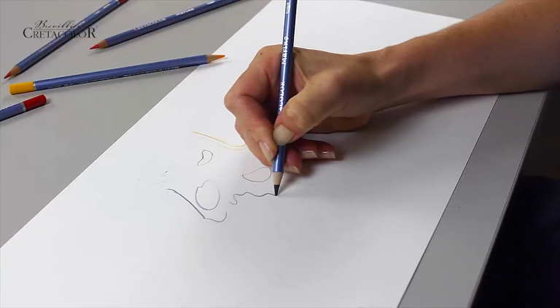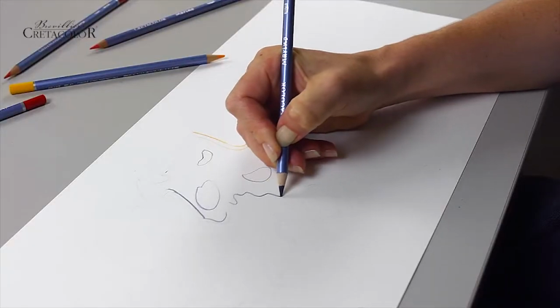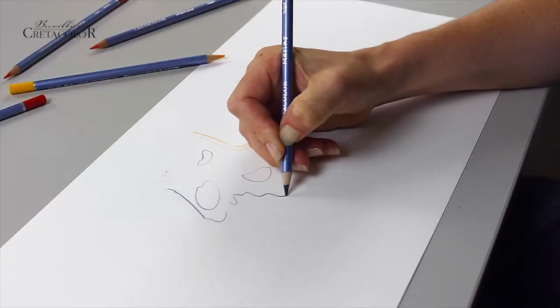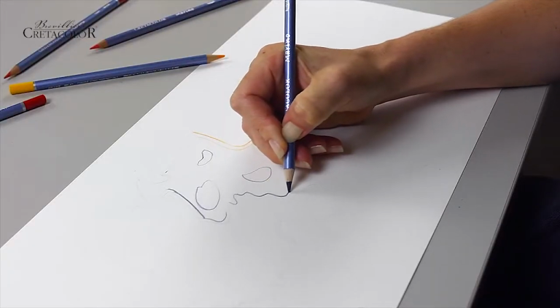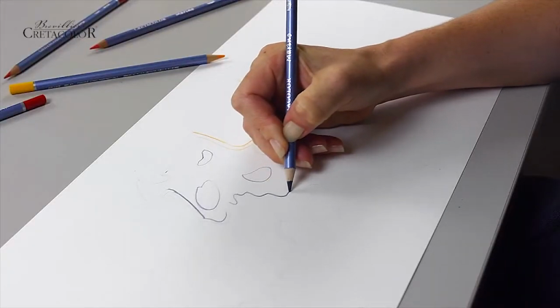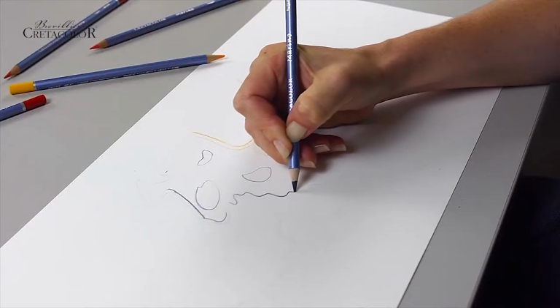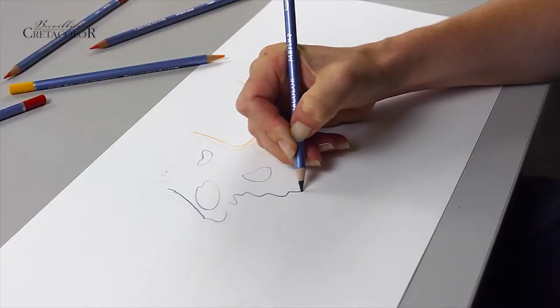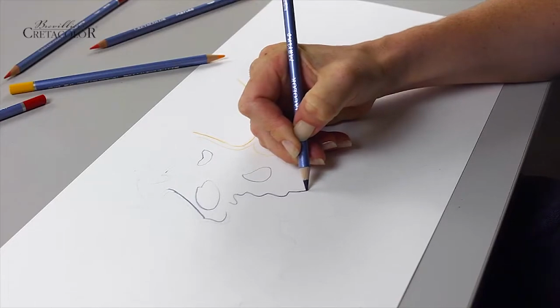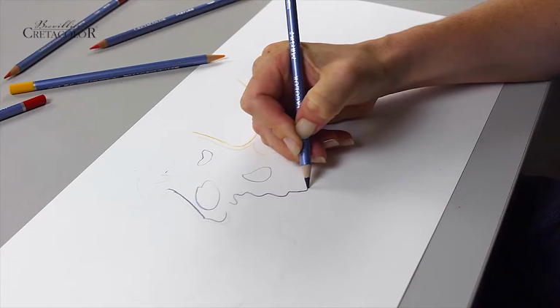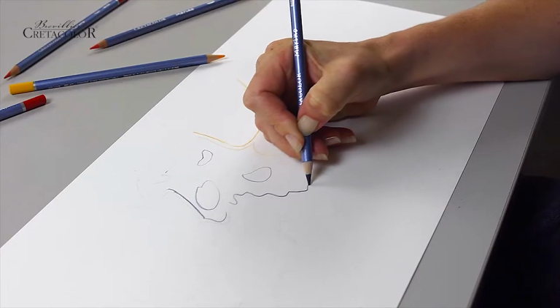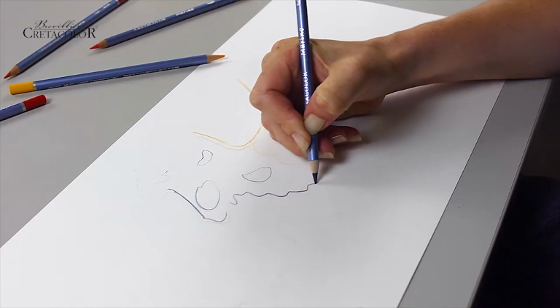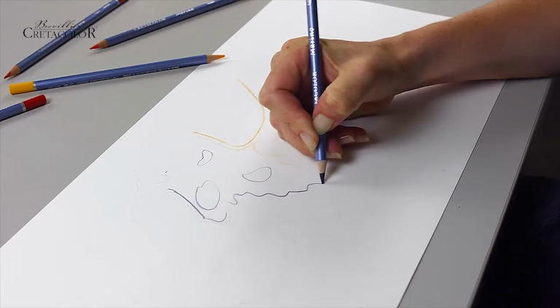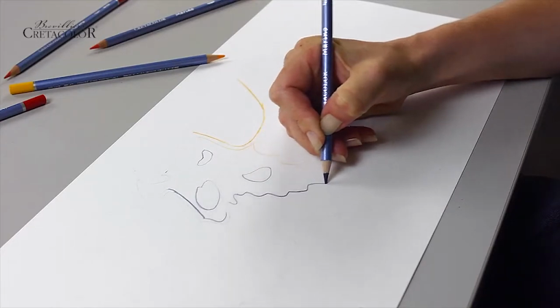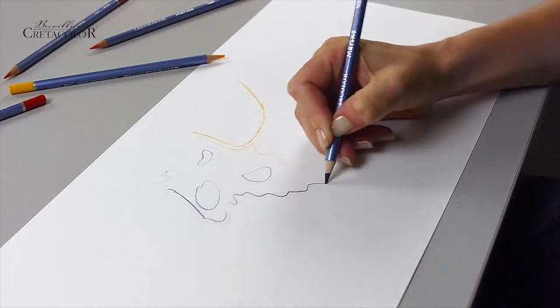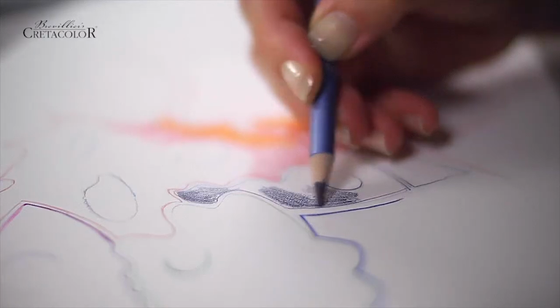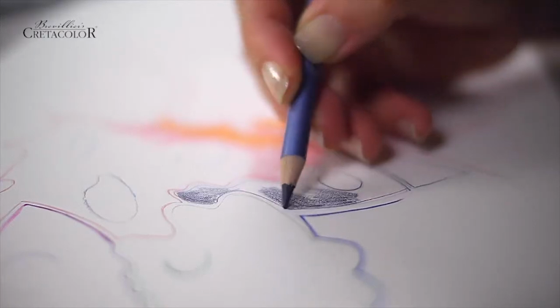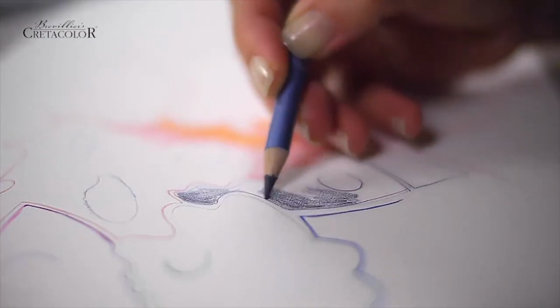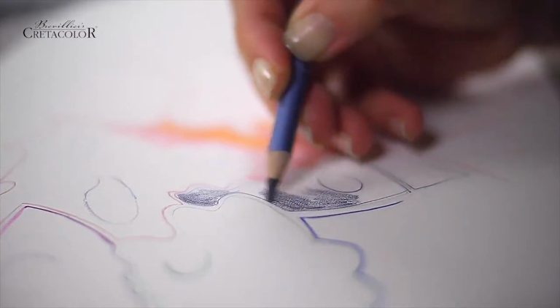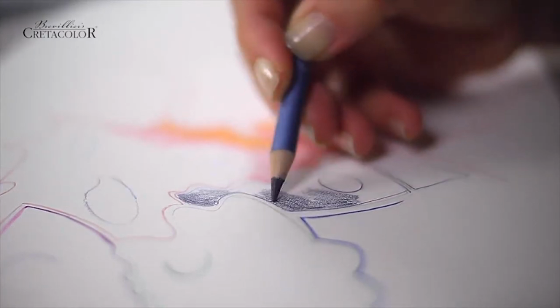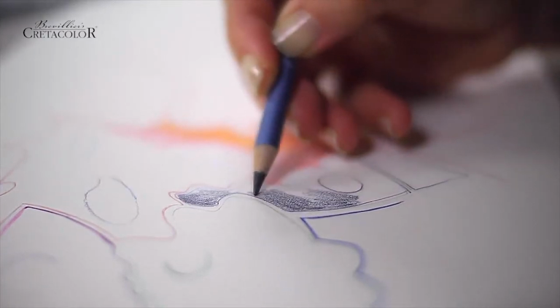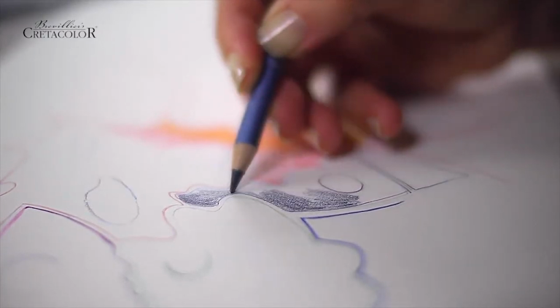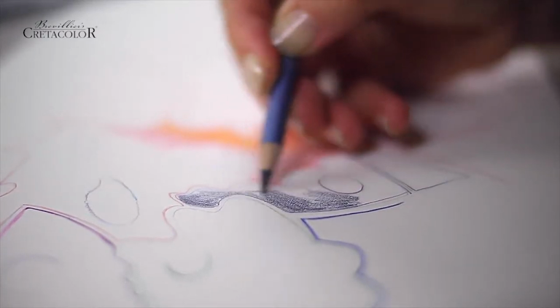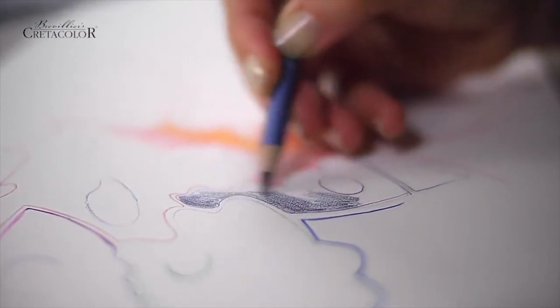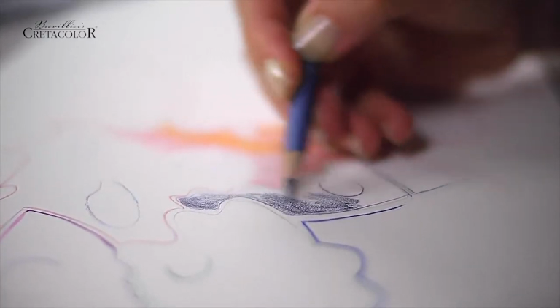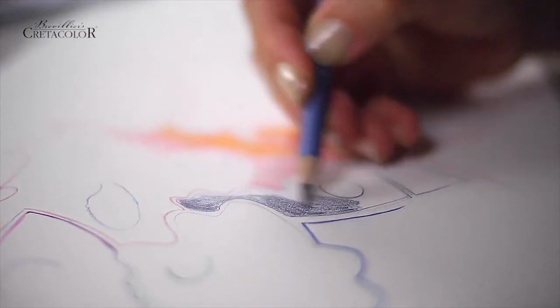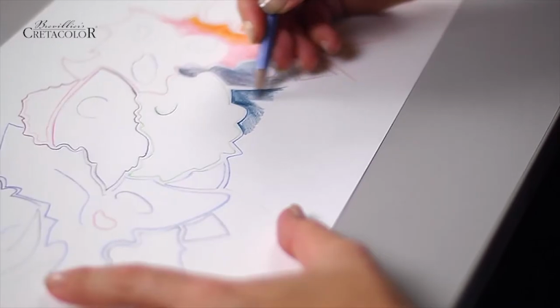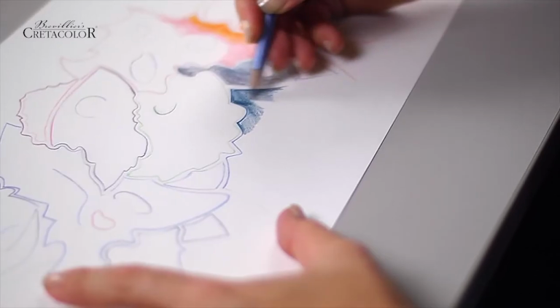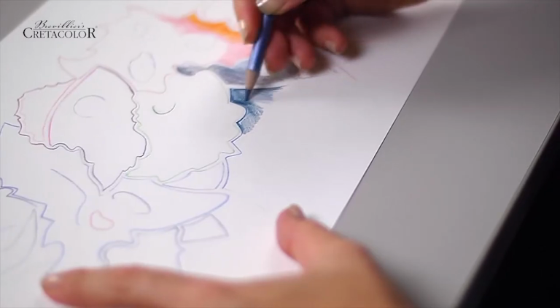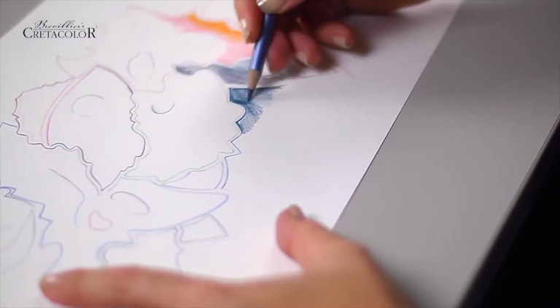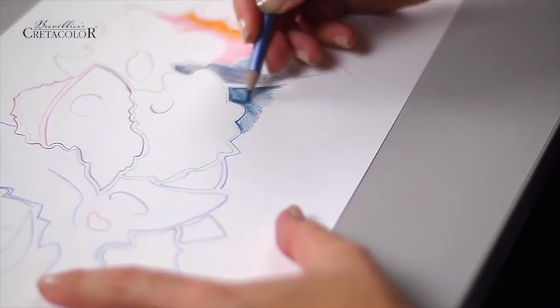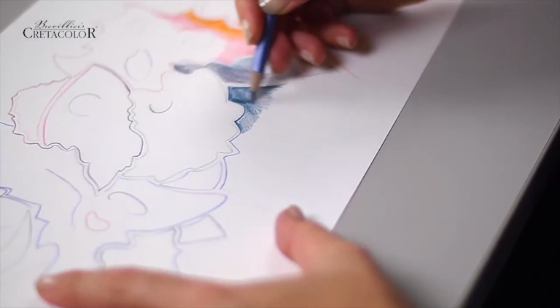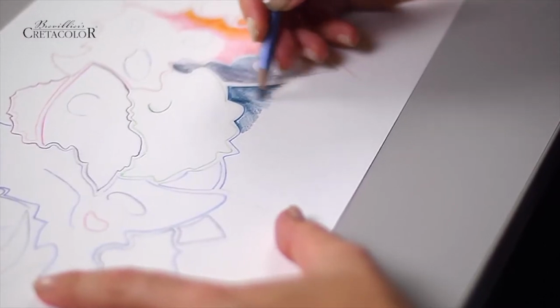Use dry as a color pencil for quick sketches, outlines, hatching, and detailed work.